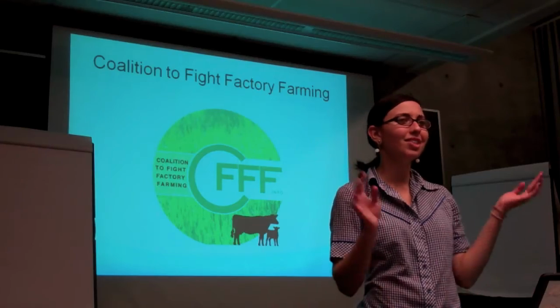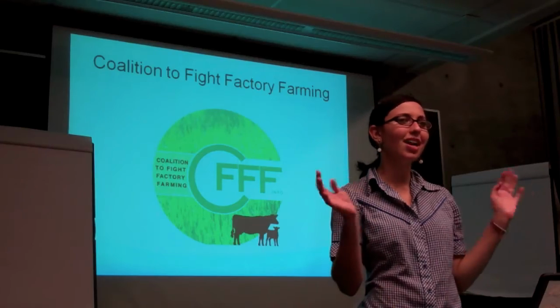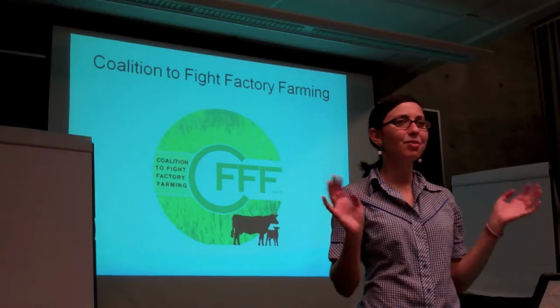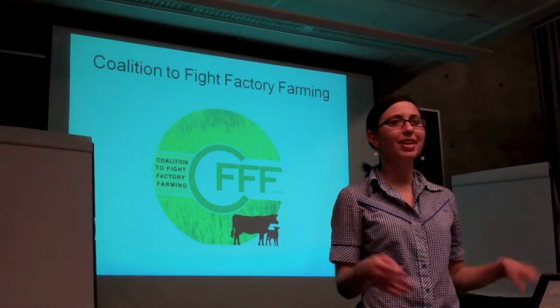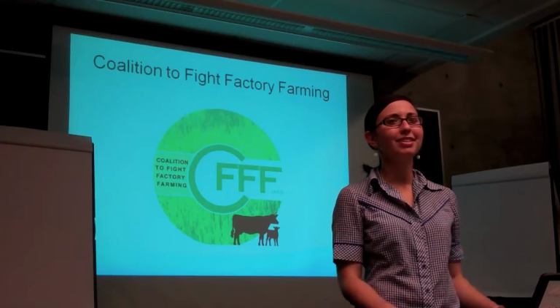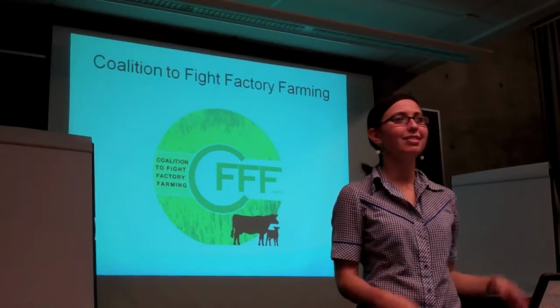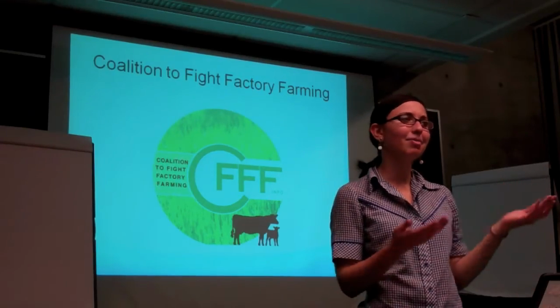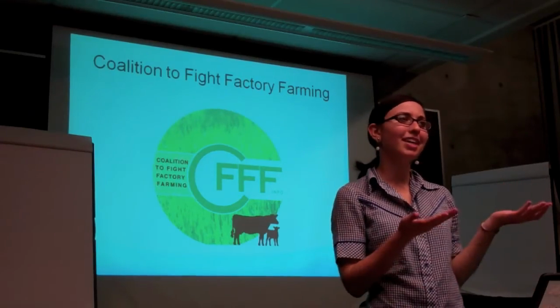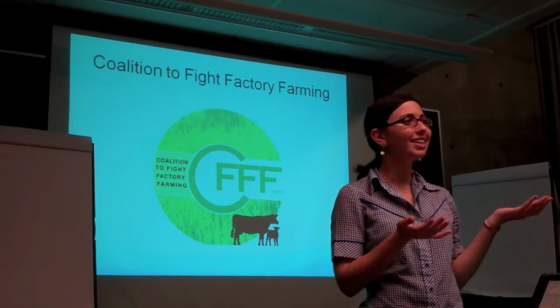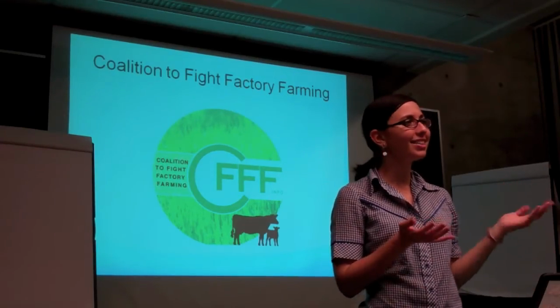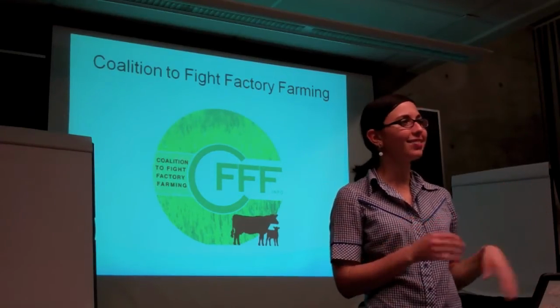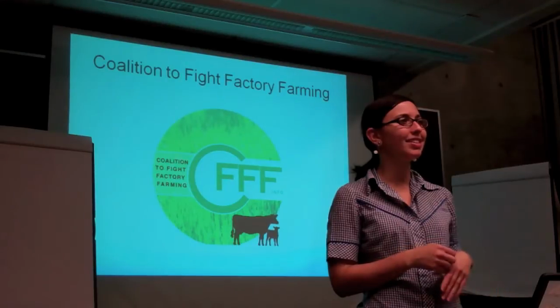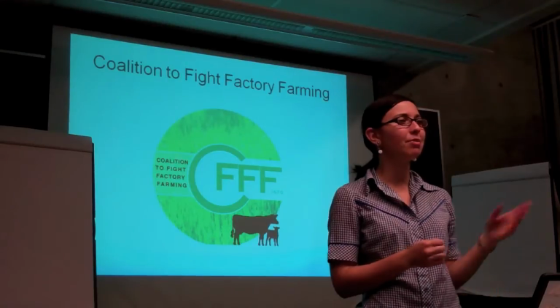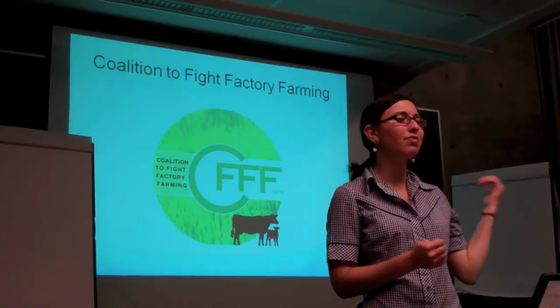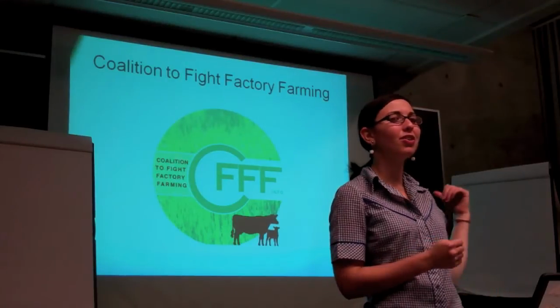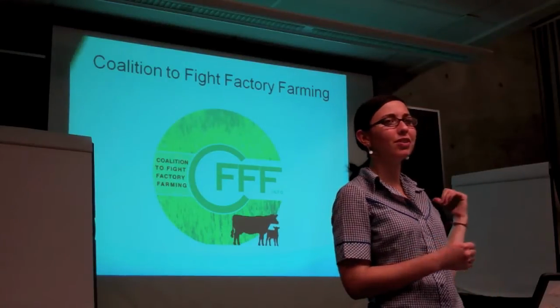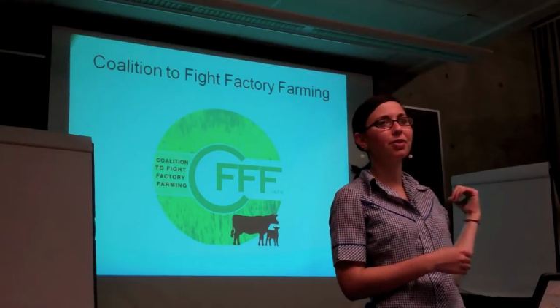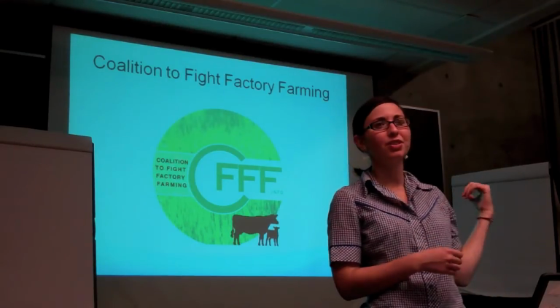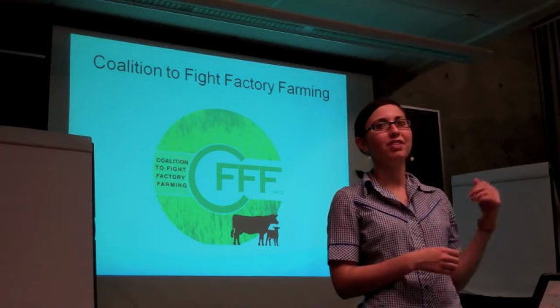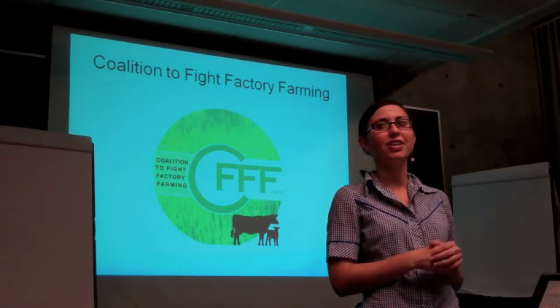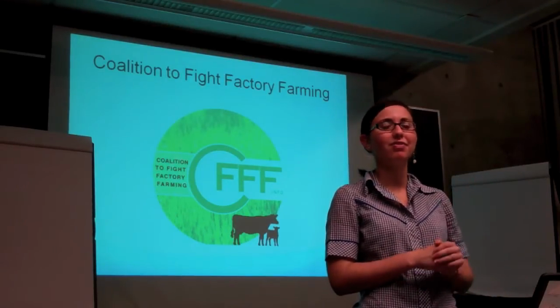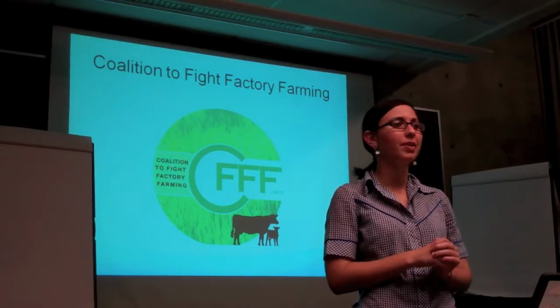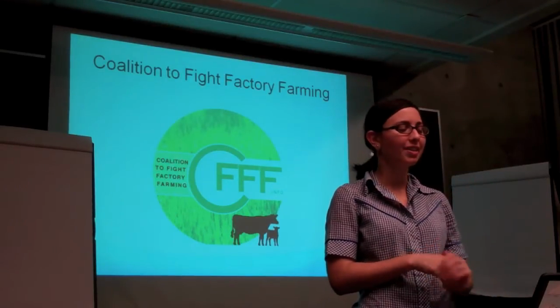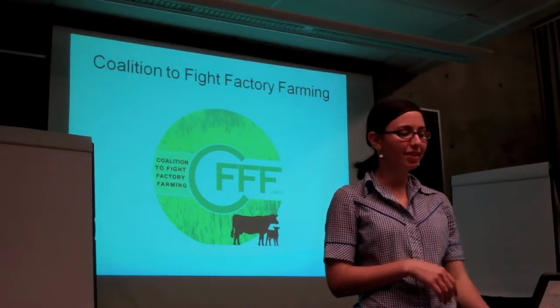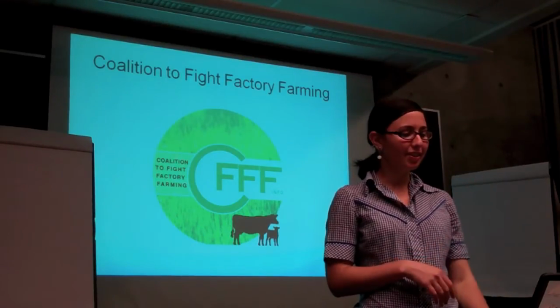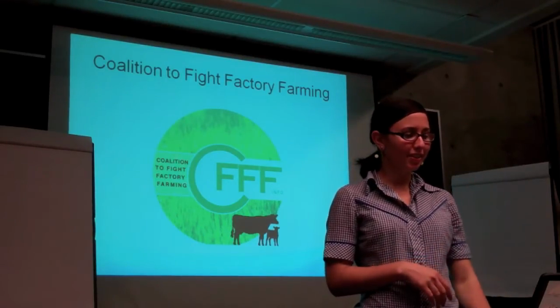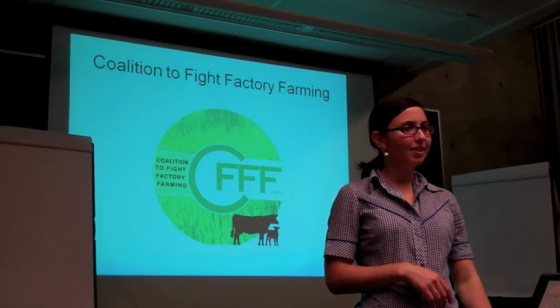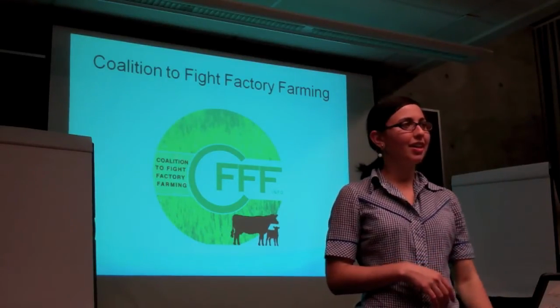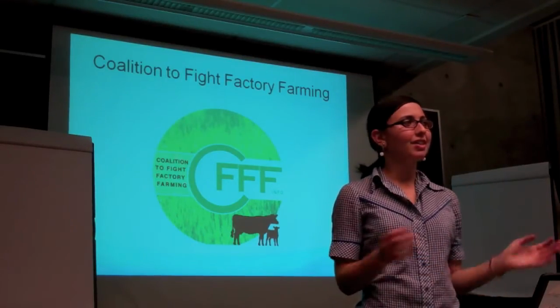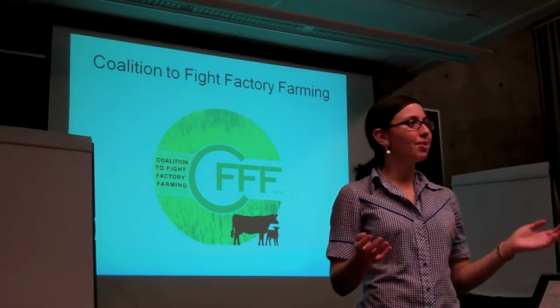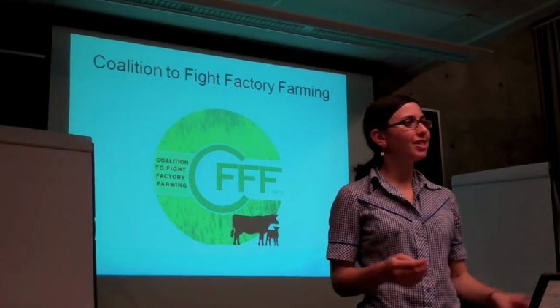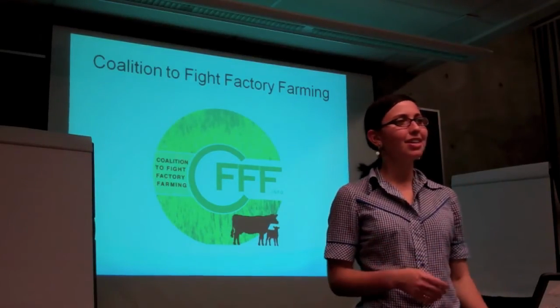Hi everybody, I'm Katie, and as Stephanie said, I'm the founder of the Coalition to Fight Factory Farming, and I'm going to get started.